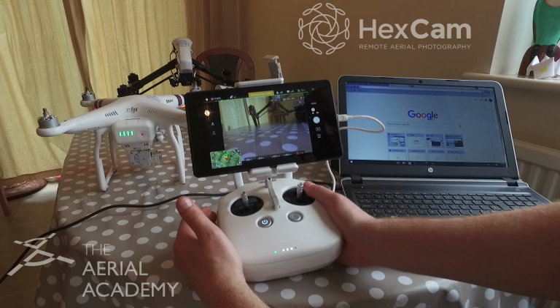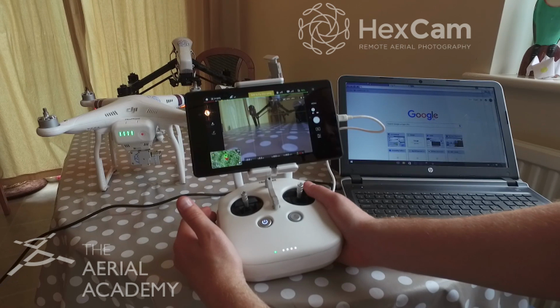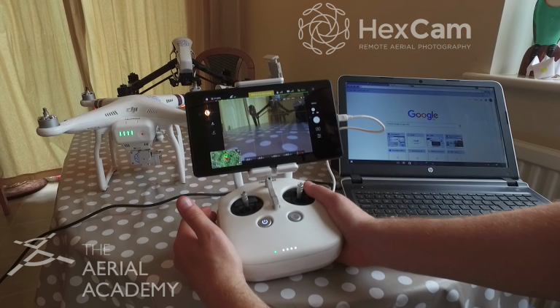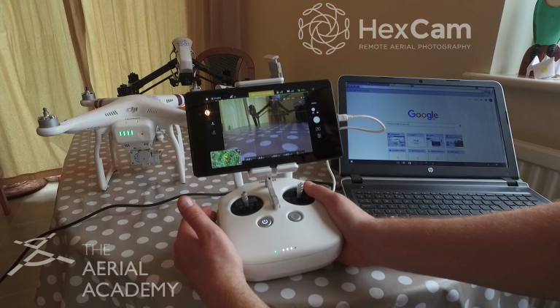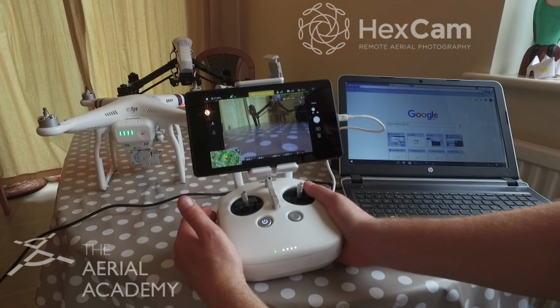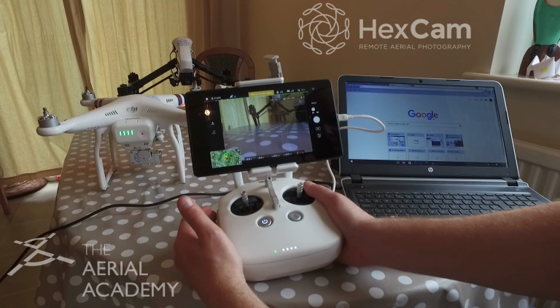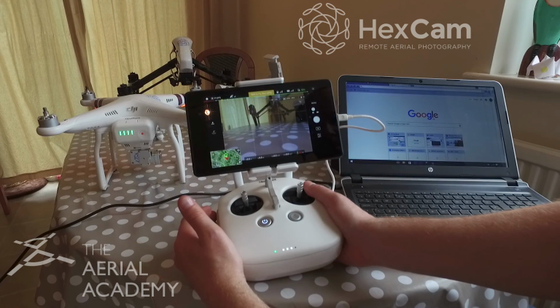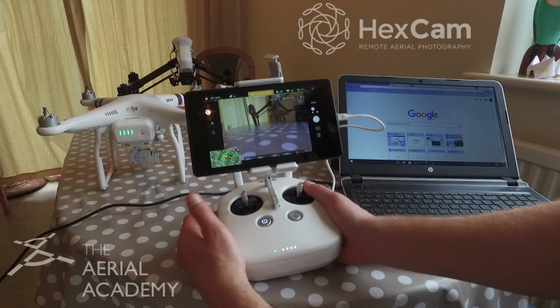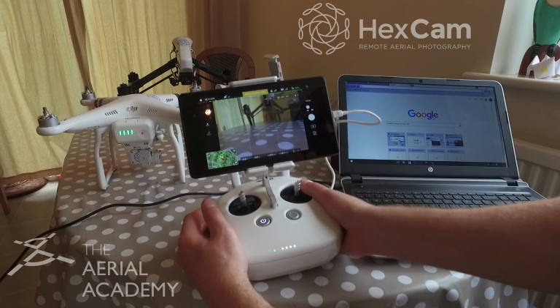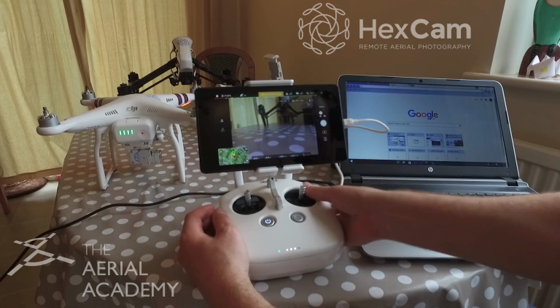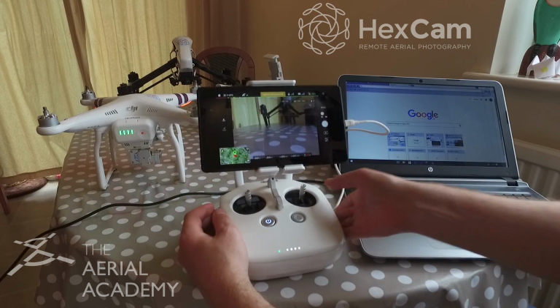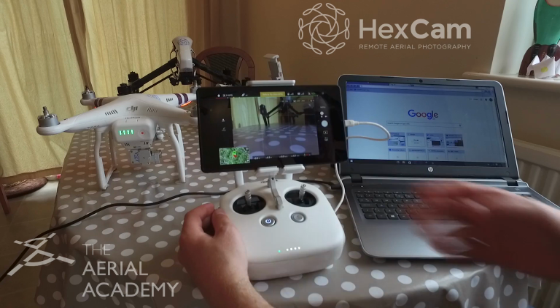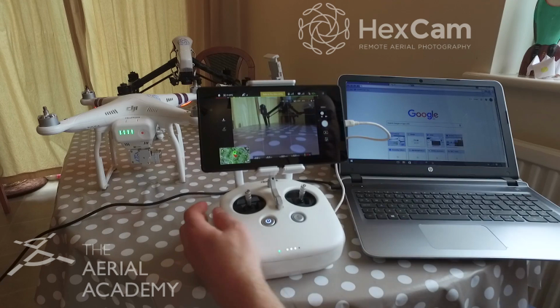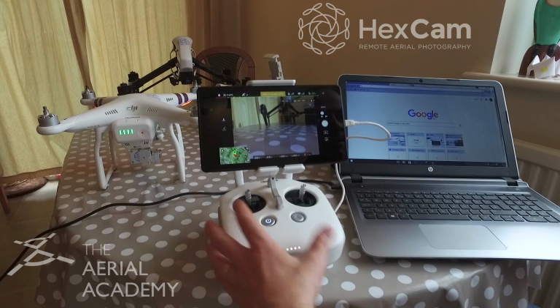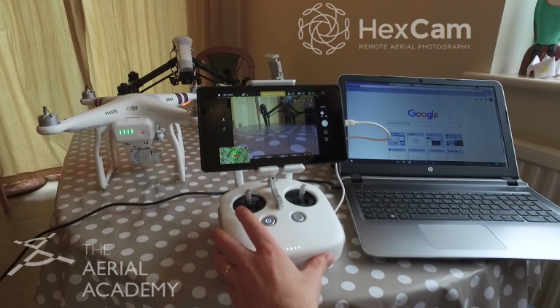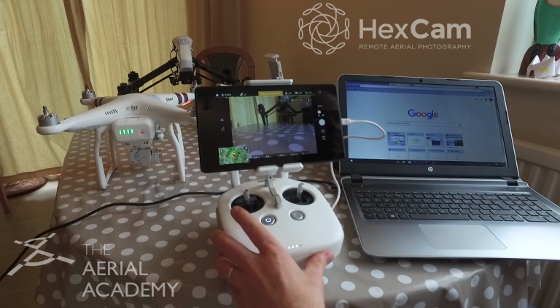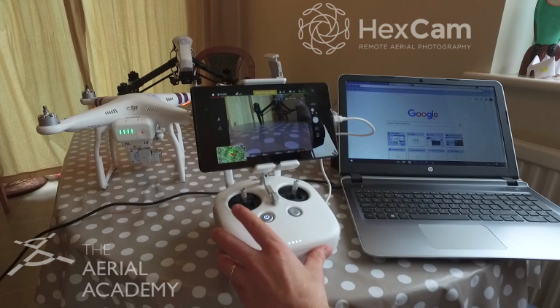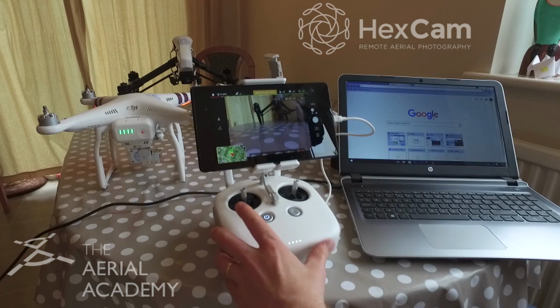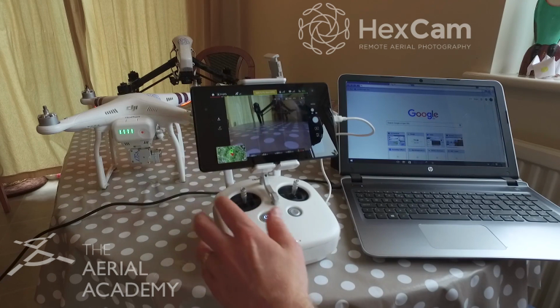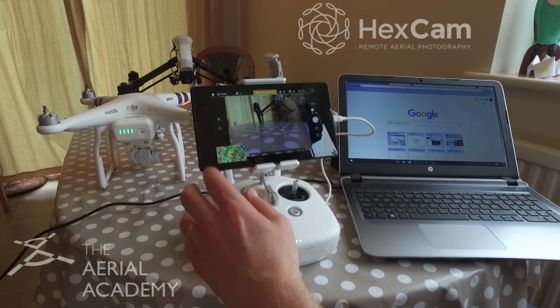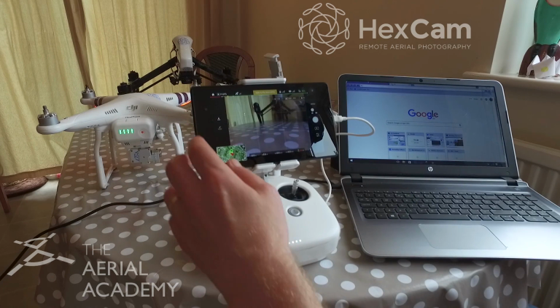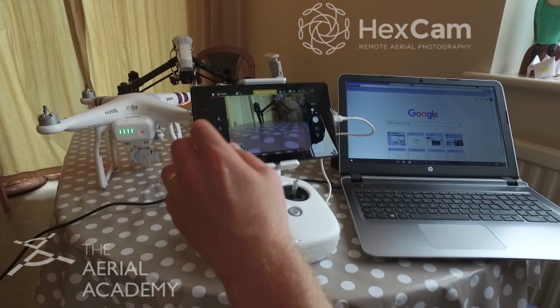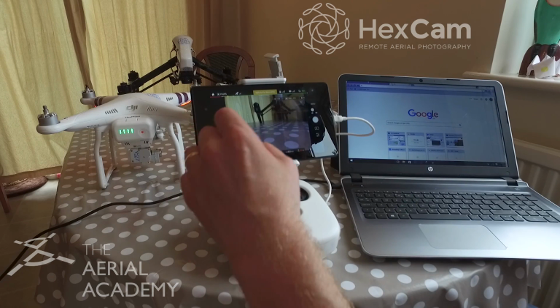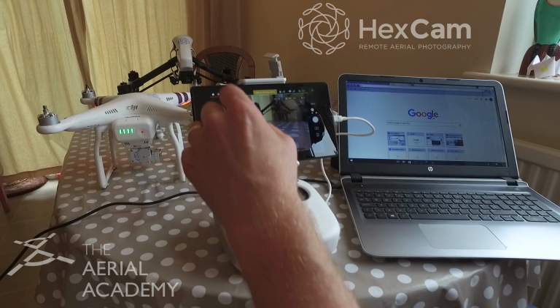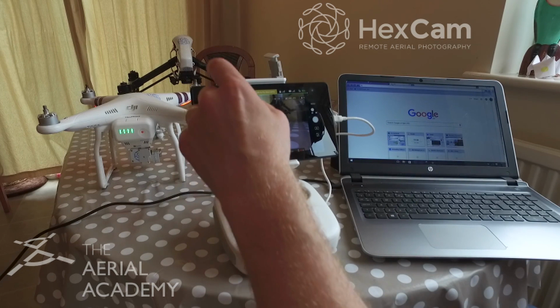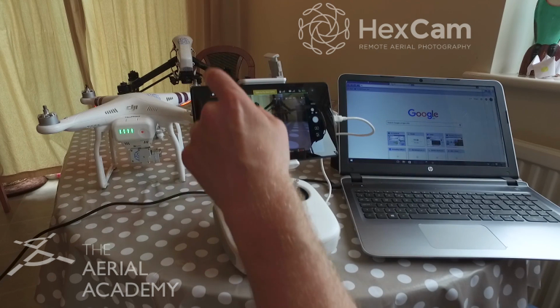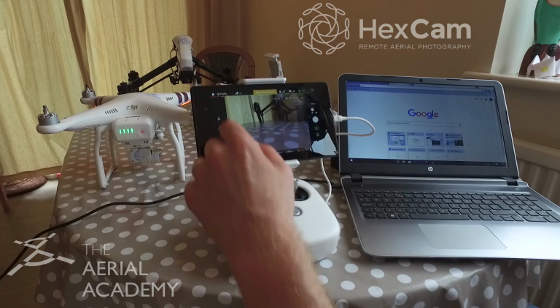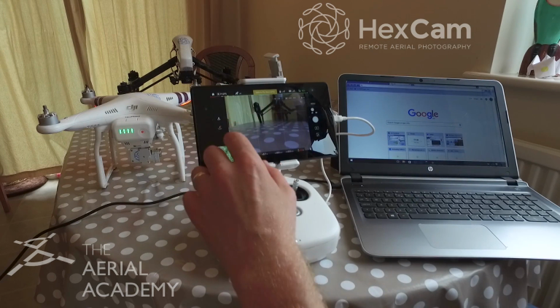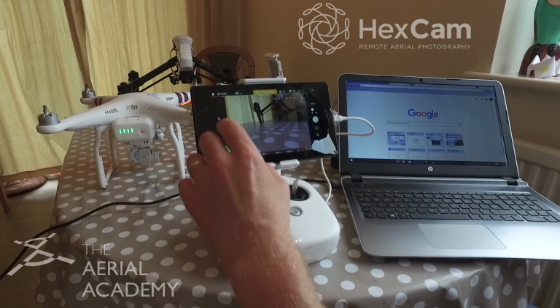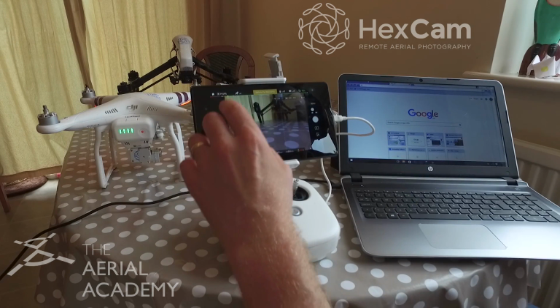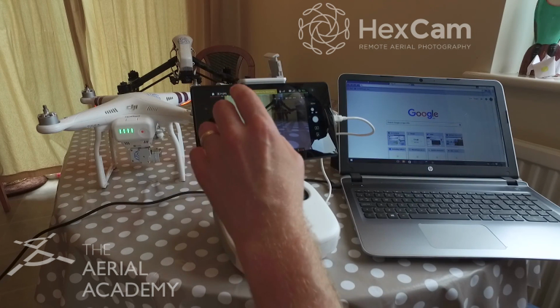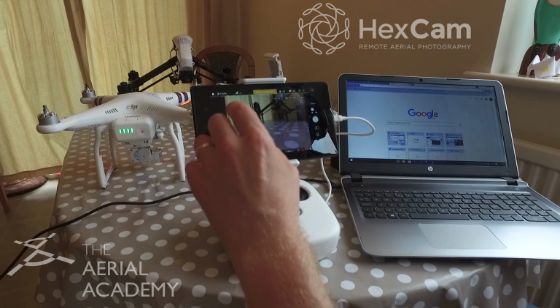That's how you do the update on the Phantom 3 Professional or any of the Phantom 3 range, and how you update the transmitter as well. This is Elliot from Hexcam — I hope that was helpful. Any questions, ask in the comments. Cheers.